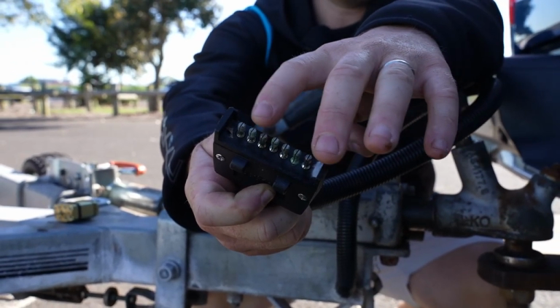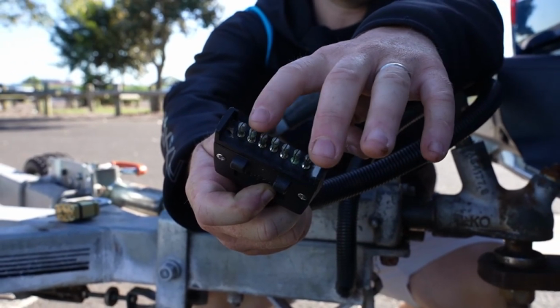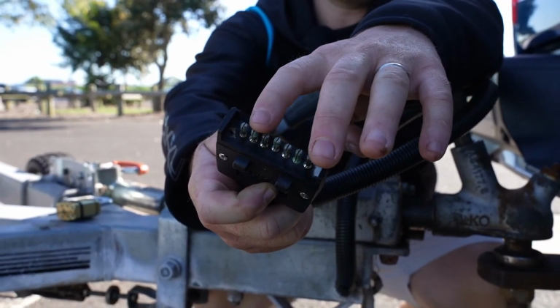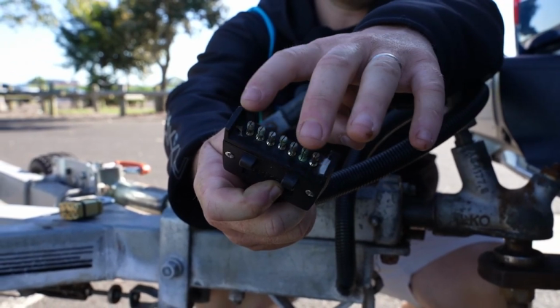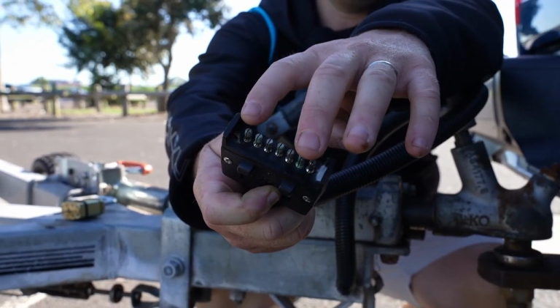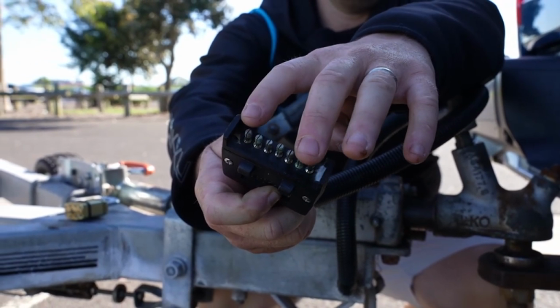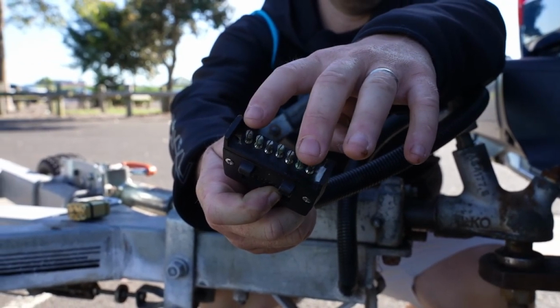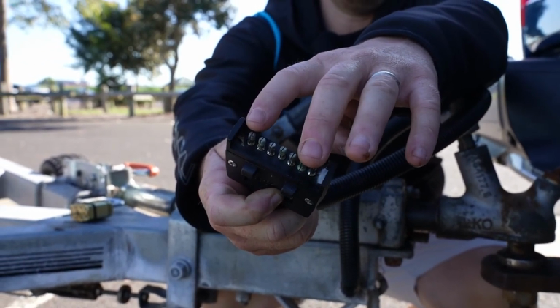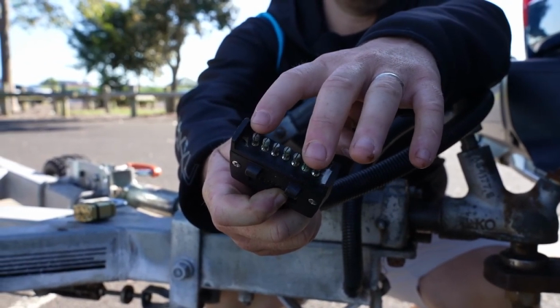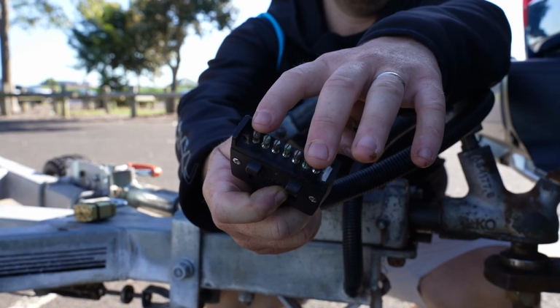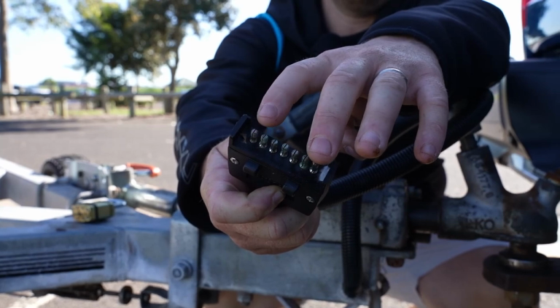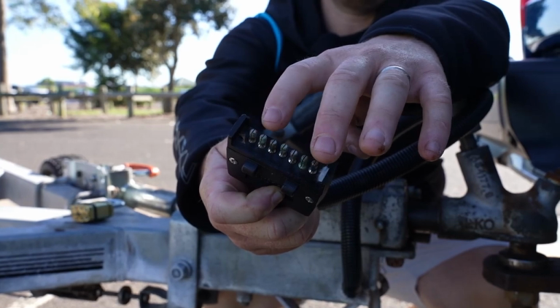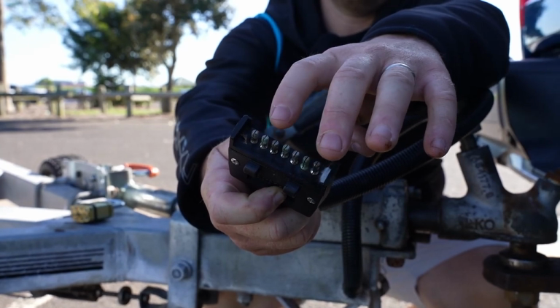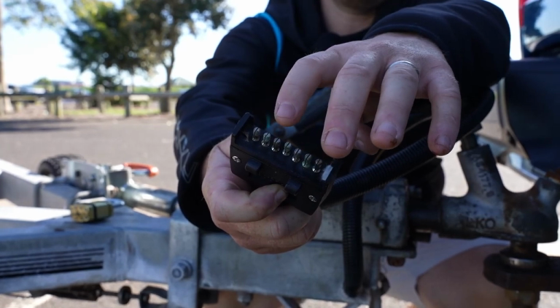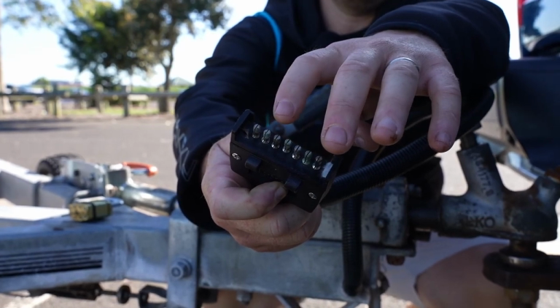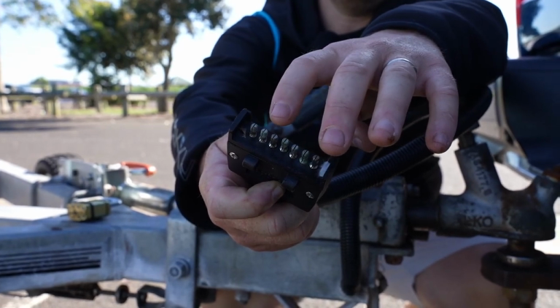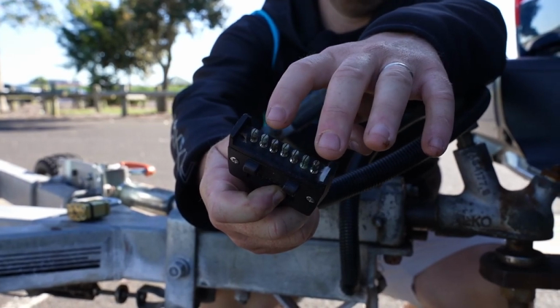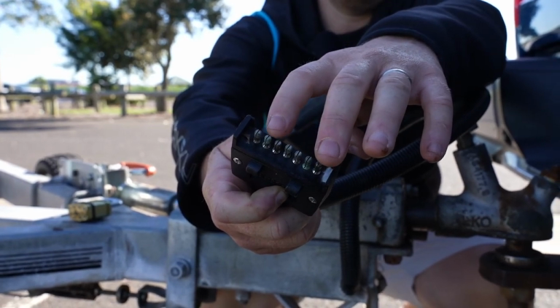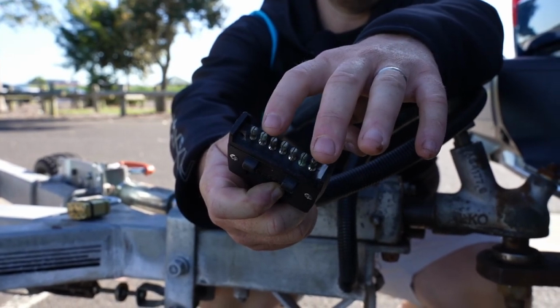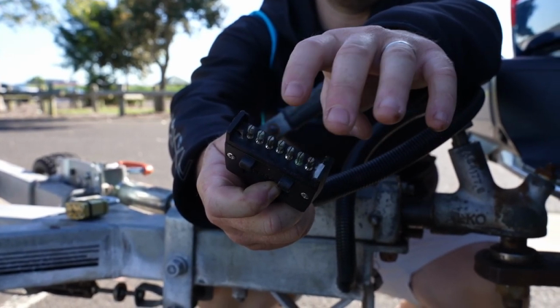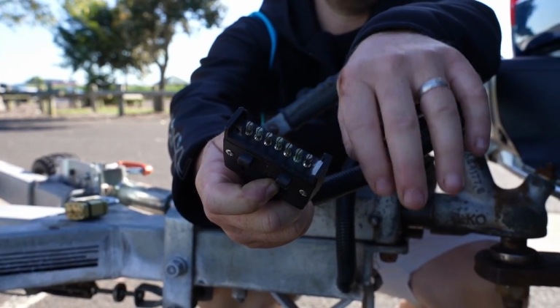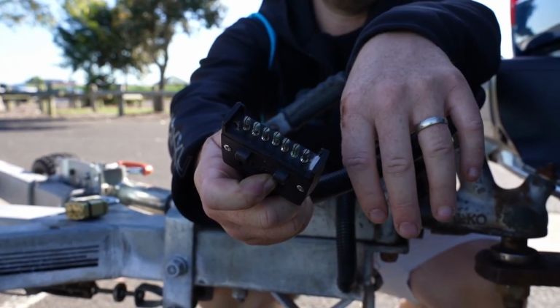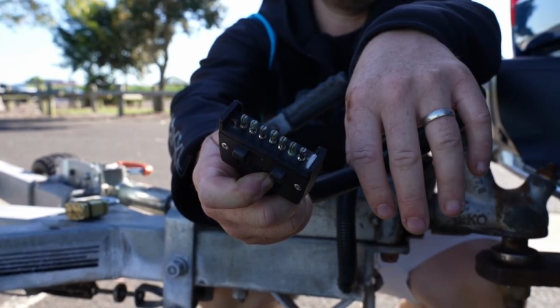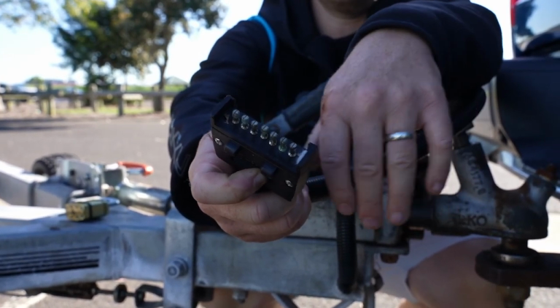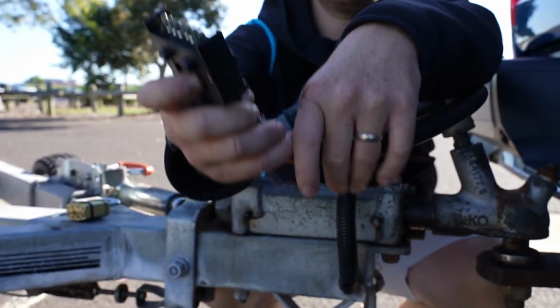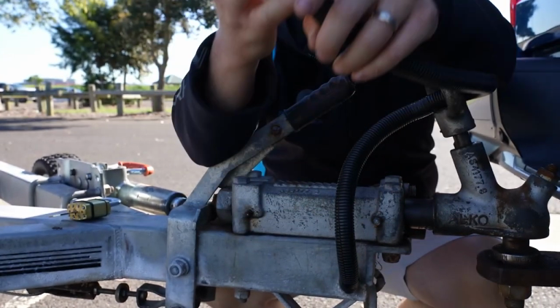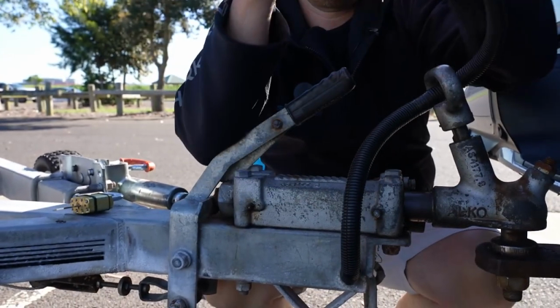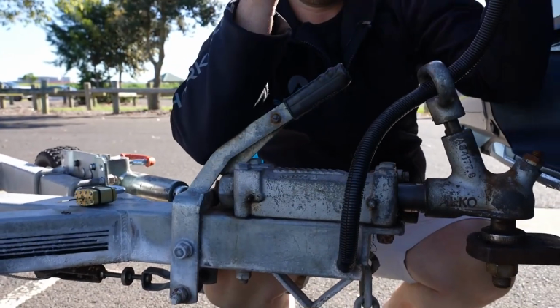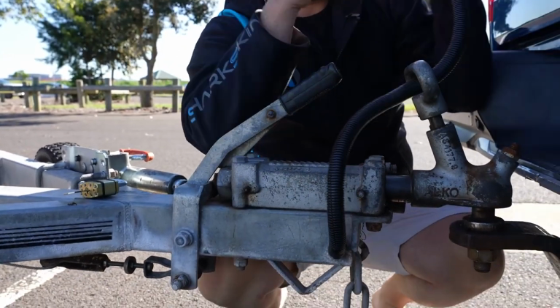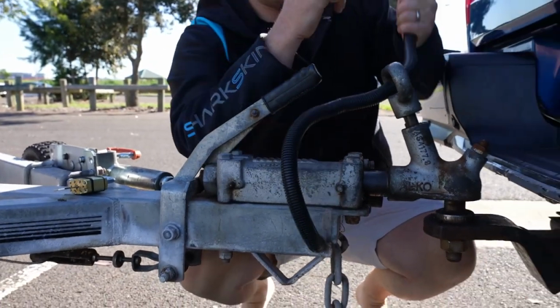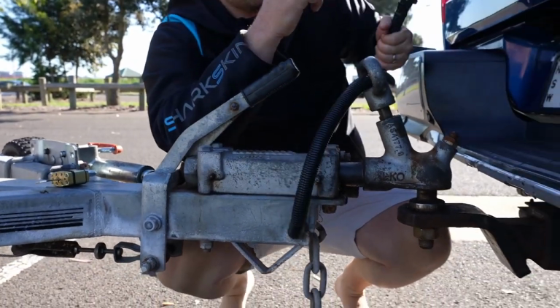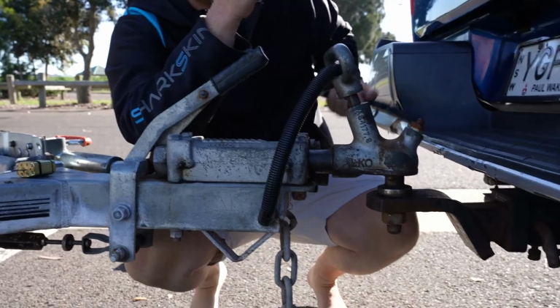Each pin: one's for blinkers, one's for reversing lights, things like that. They all need to work properly.